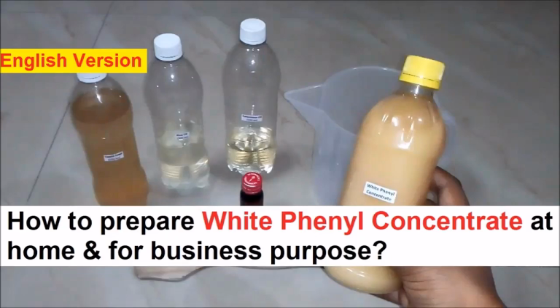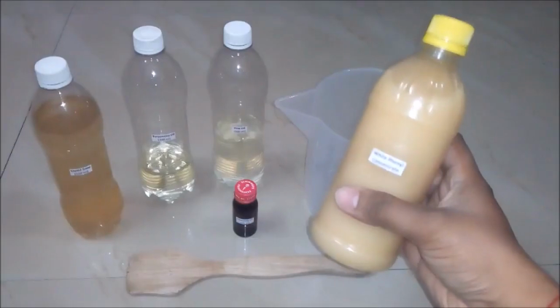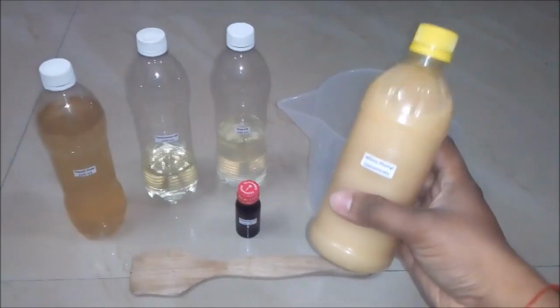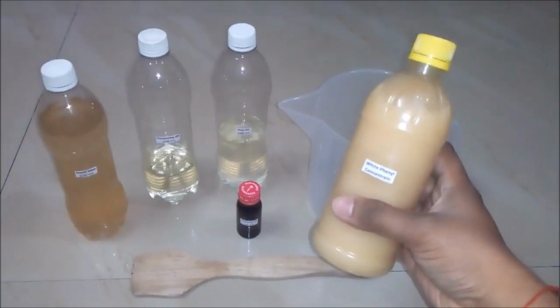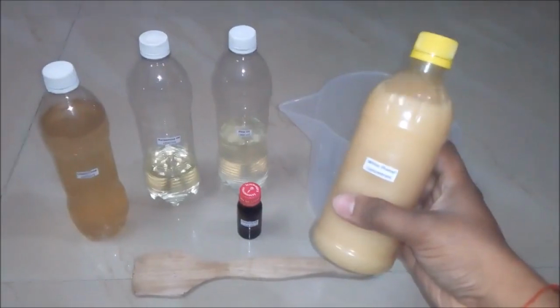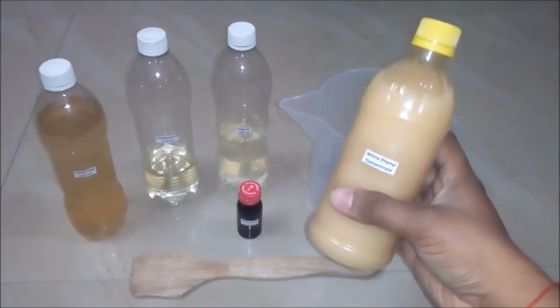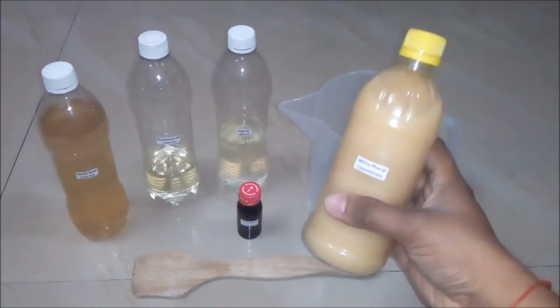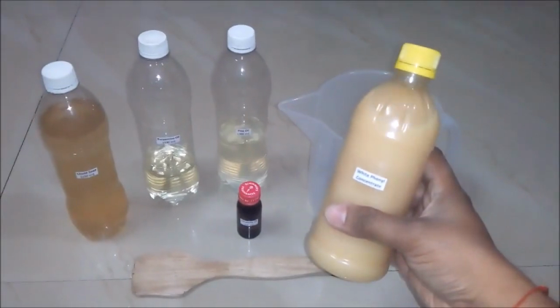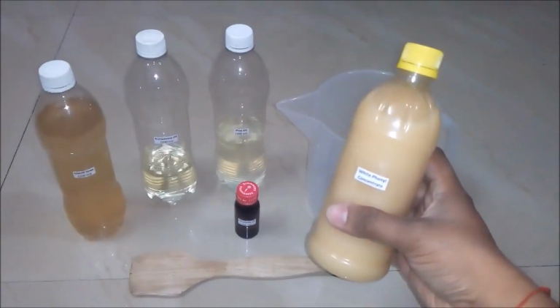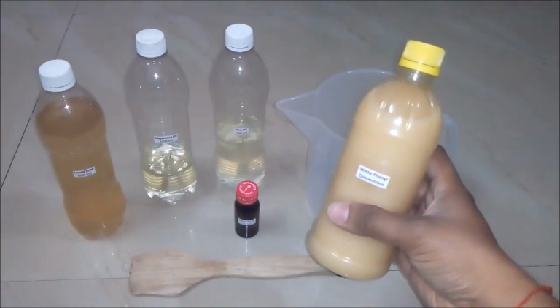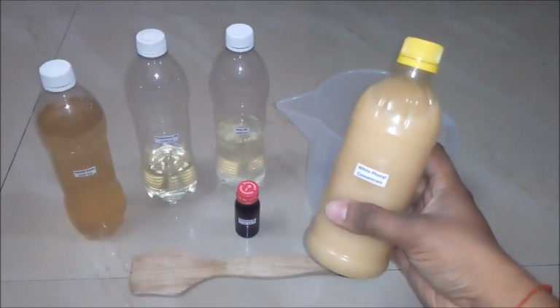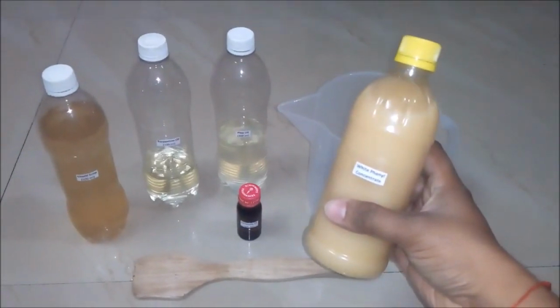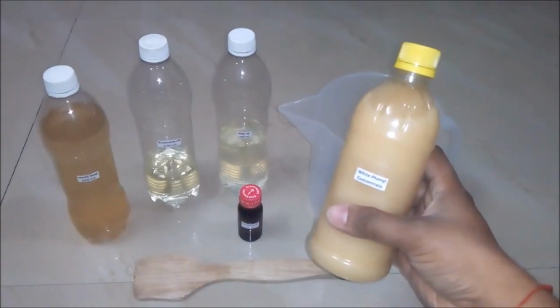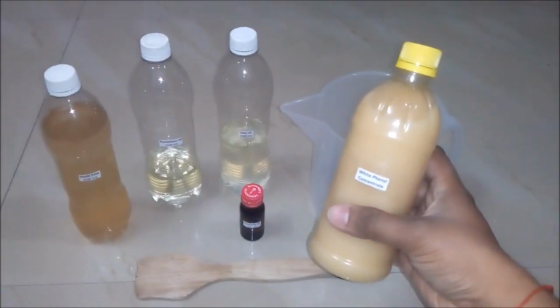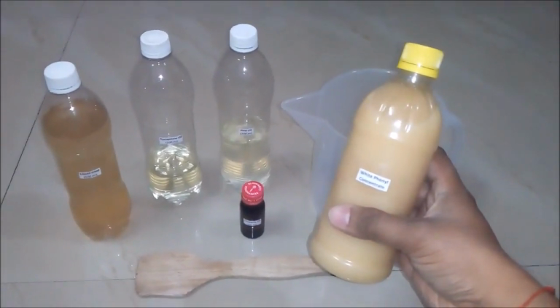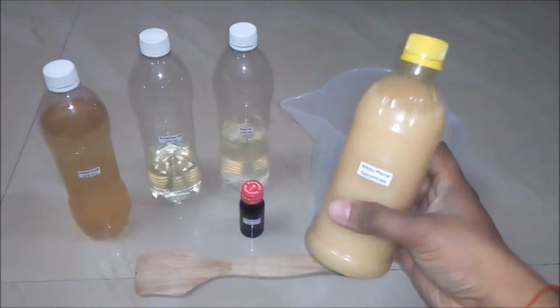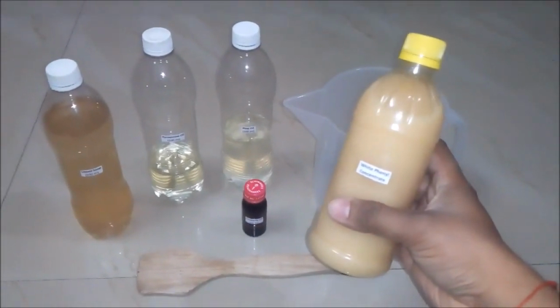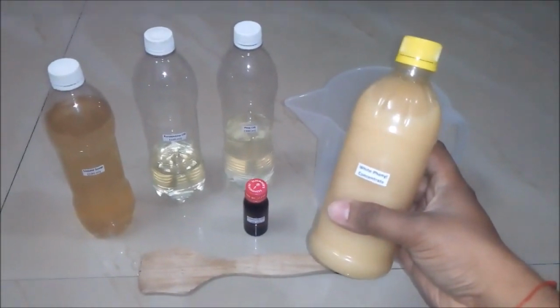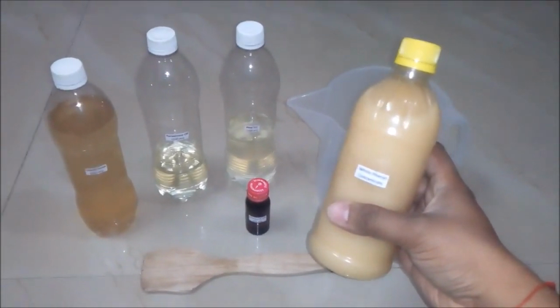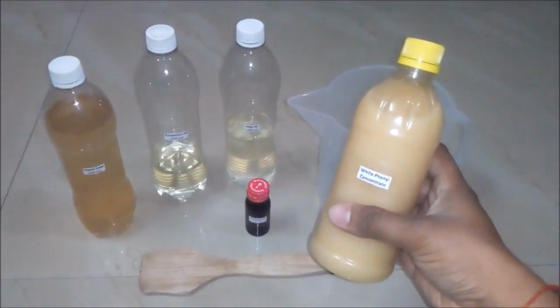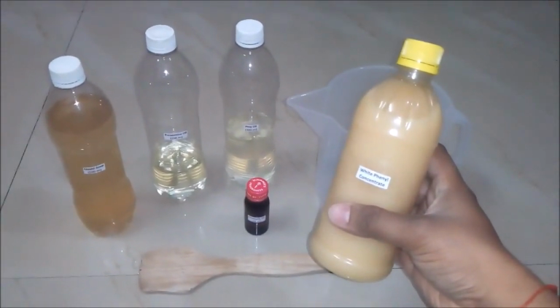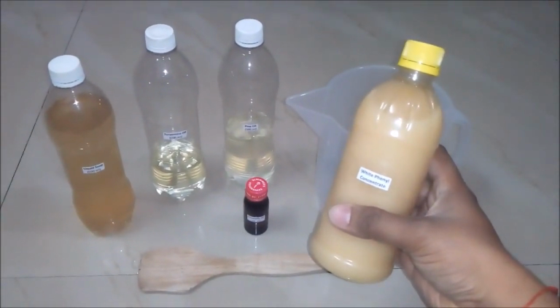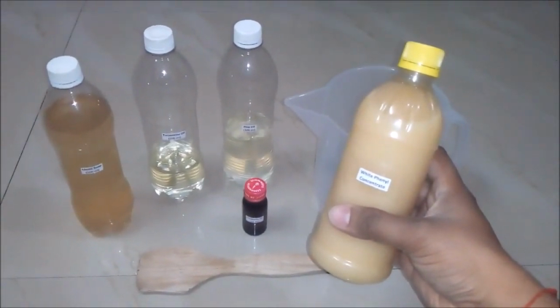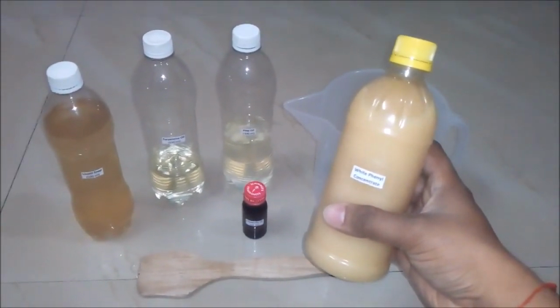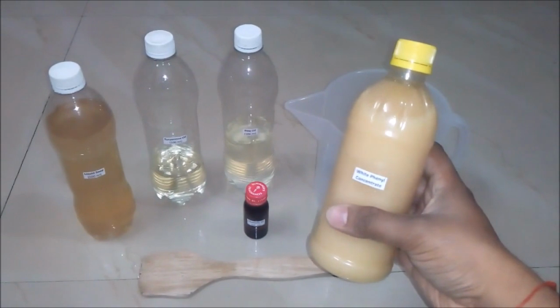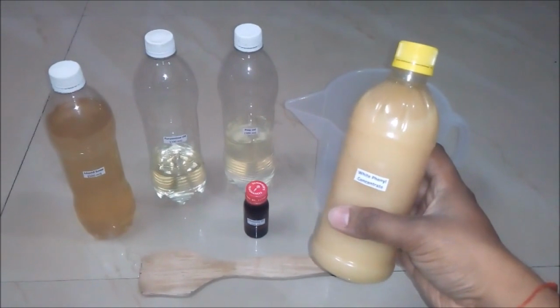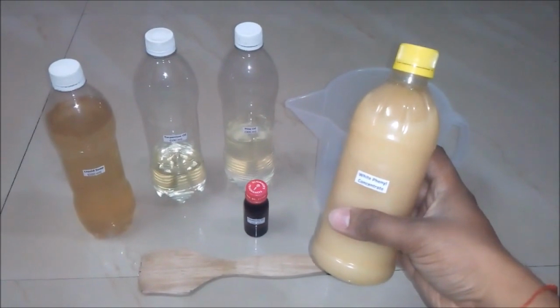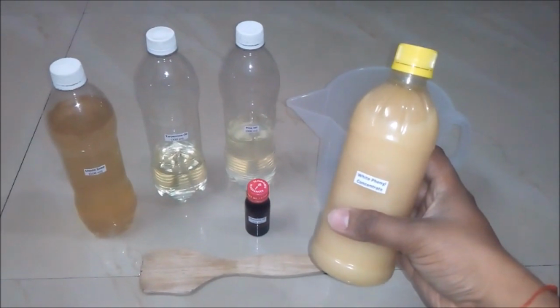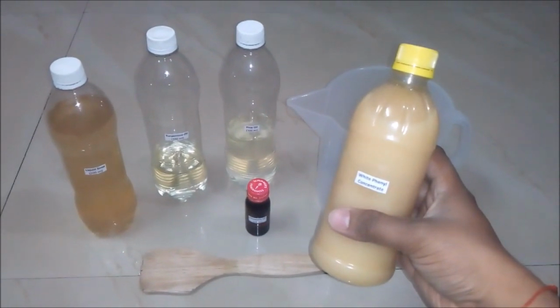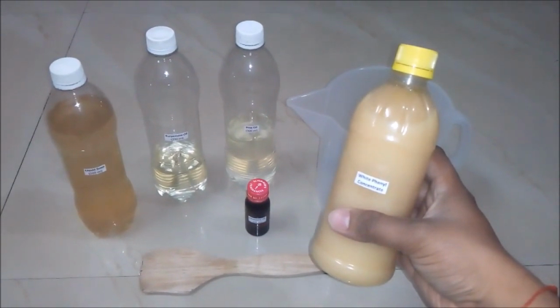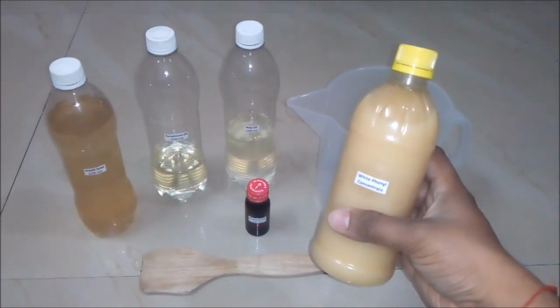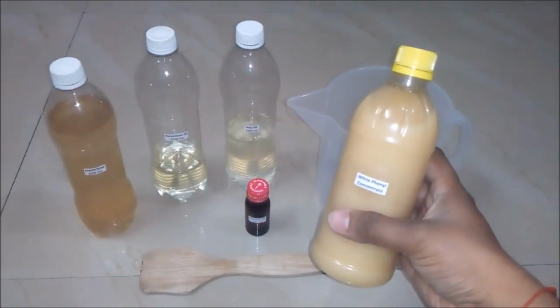Hello friends. In this video we will learn how to make a white phenyl concentrate and what is the formula behind it.